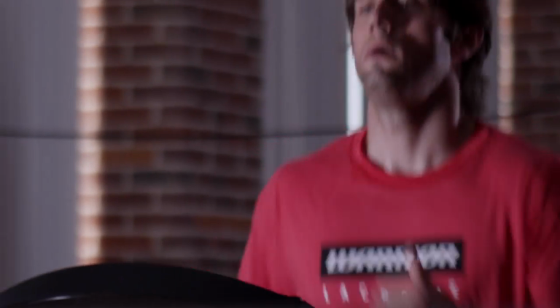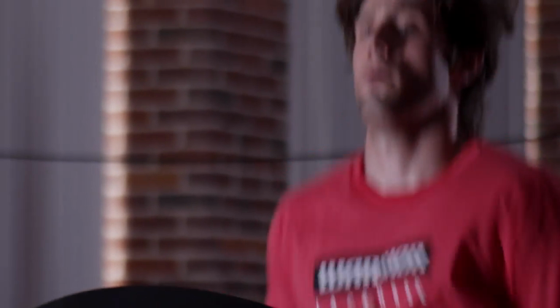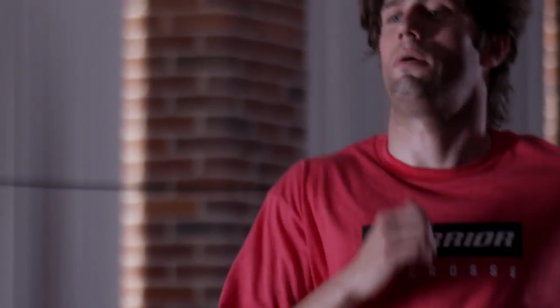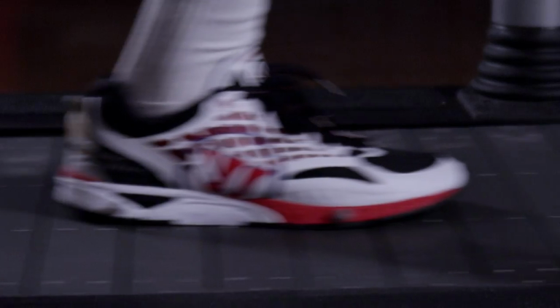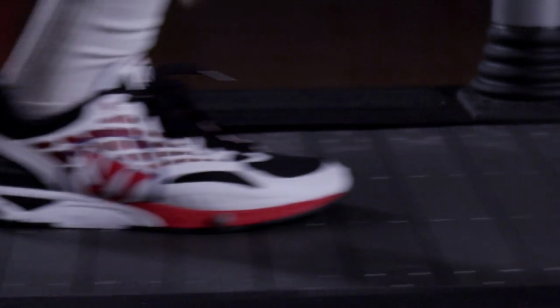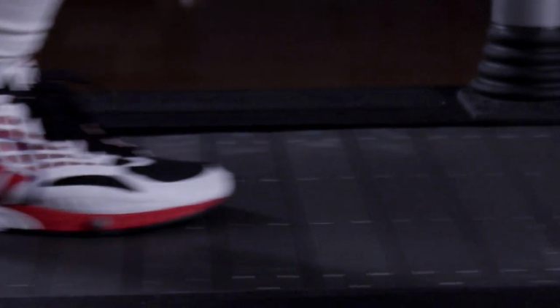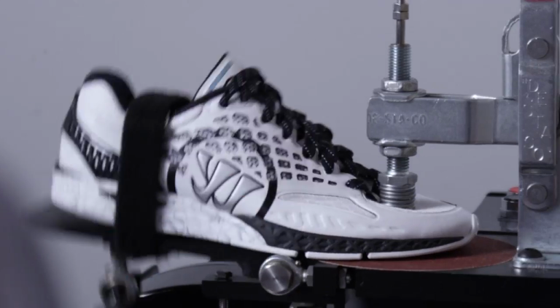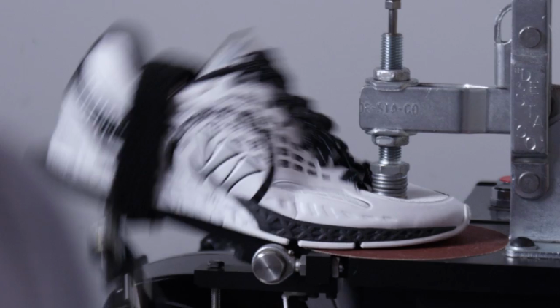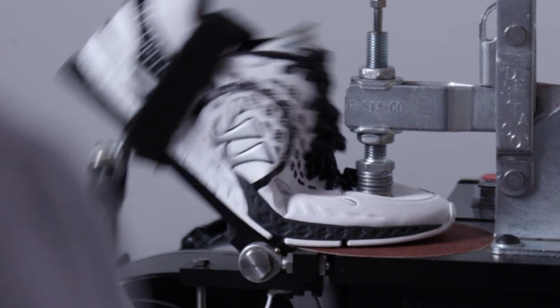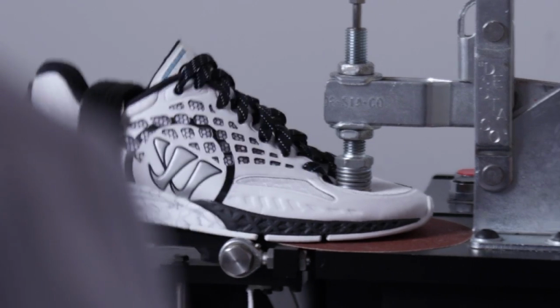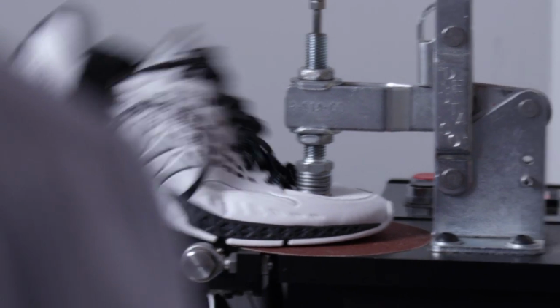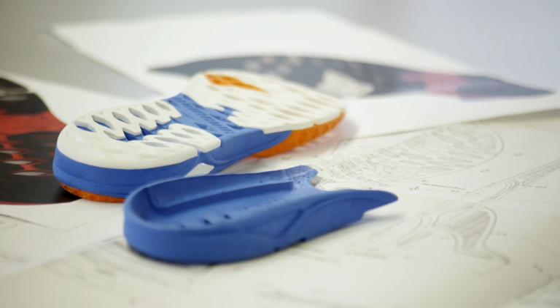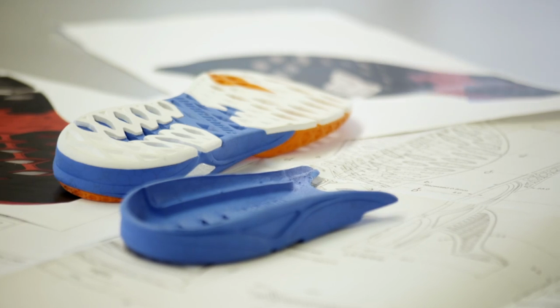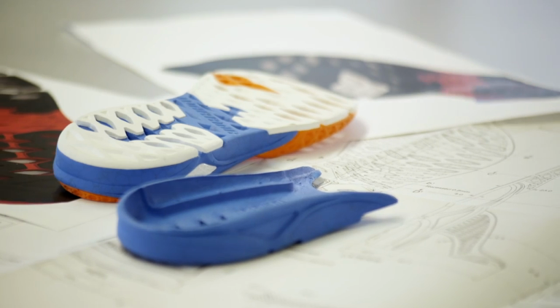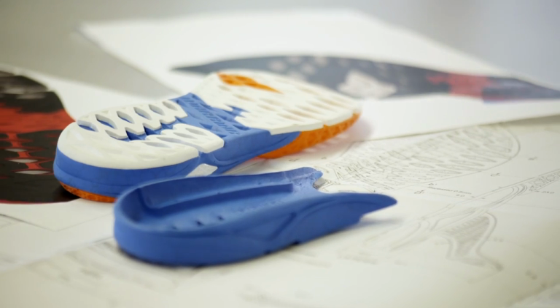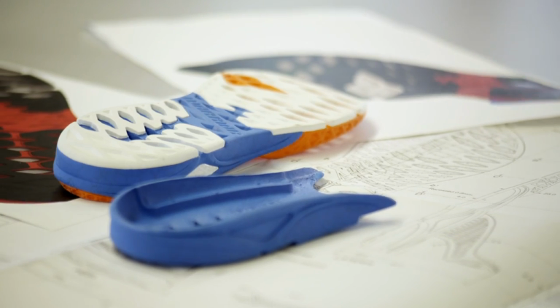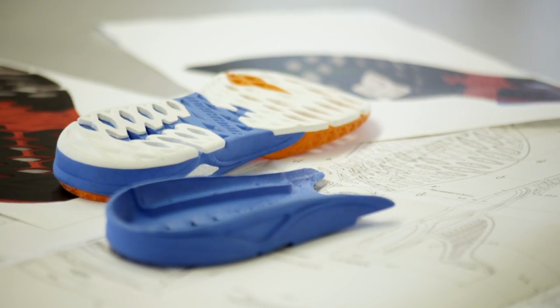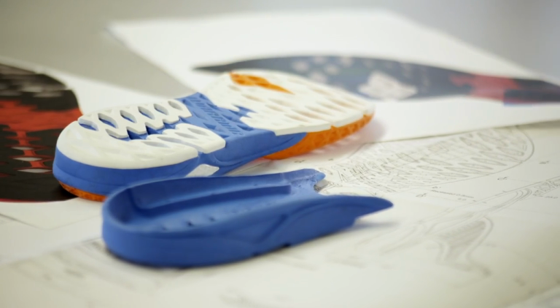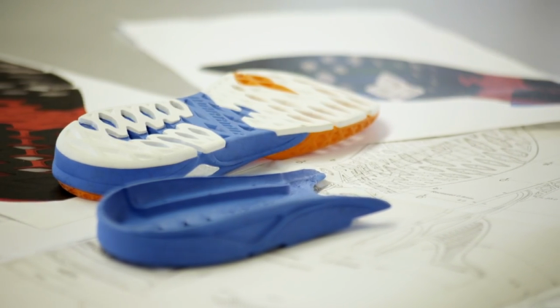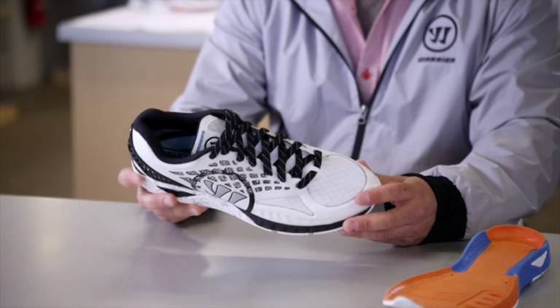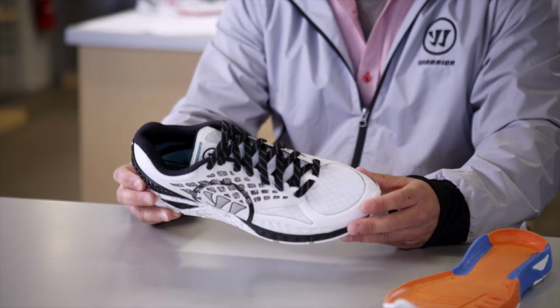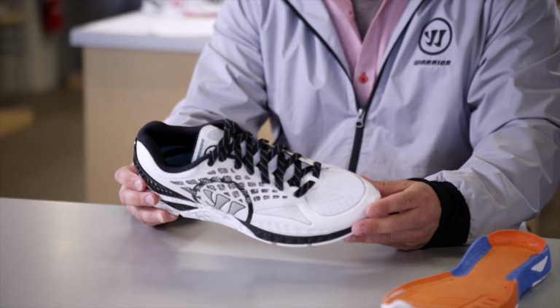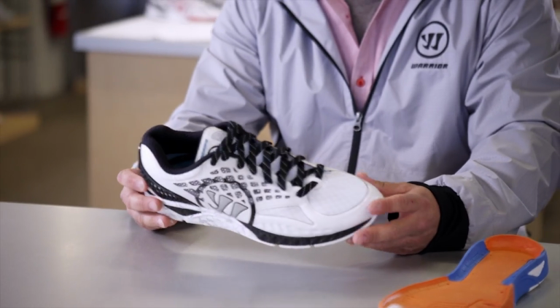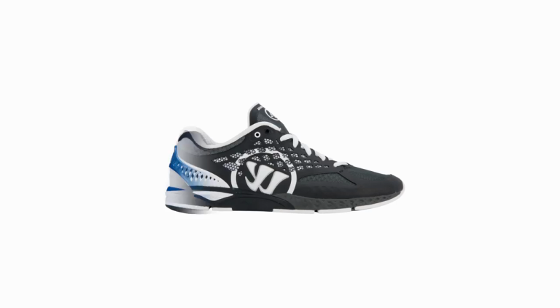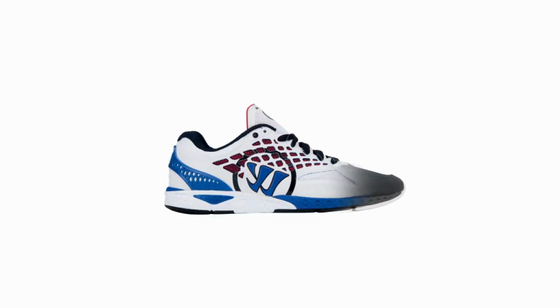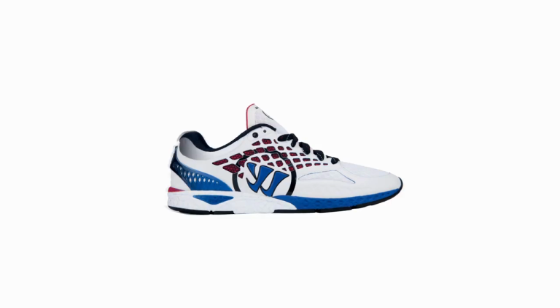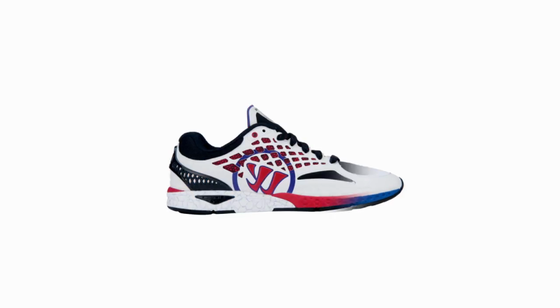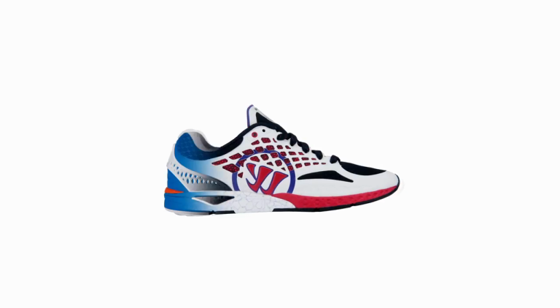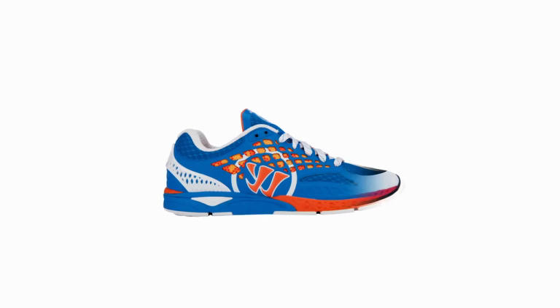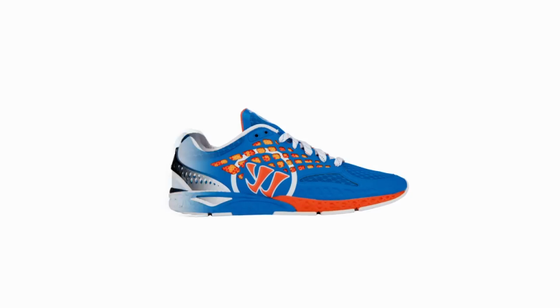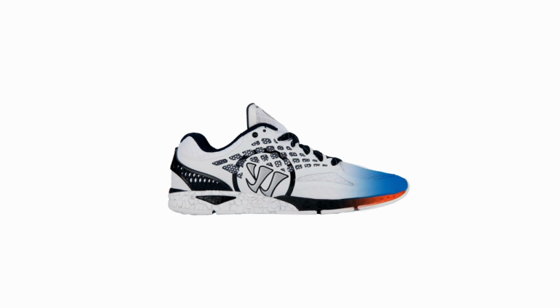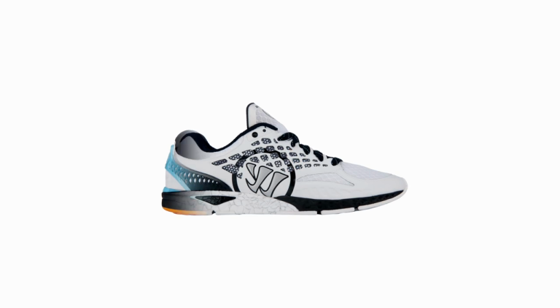When you go into that store and you're confused about what shoe you need to buy, you shouldn't be. The Warrior Prequel is going to be on the wall, and you should know that it should work for everyone.